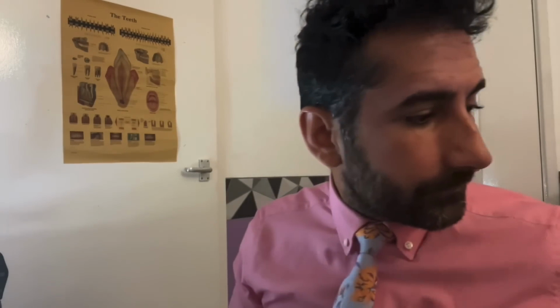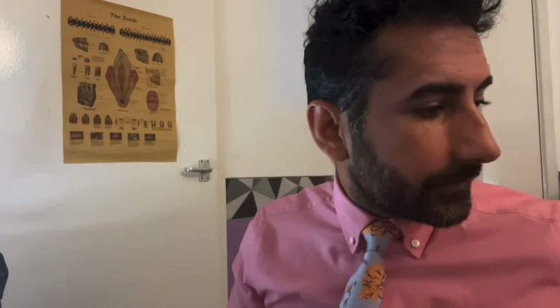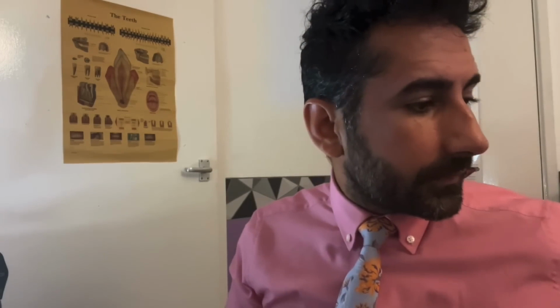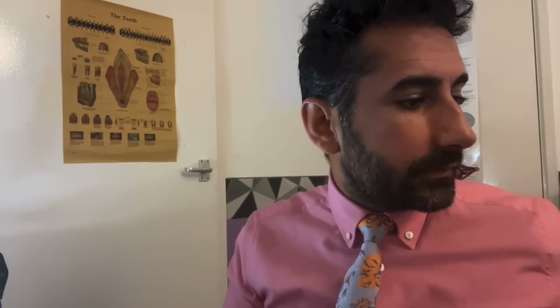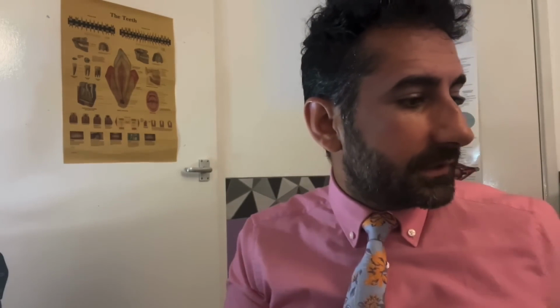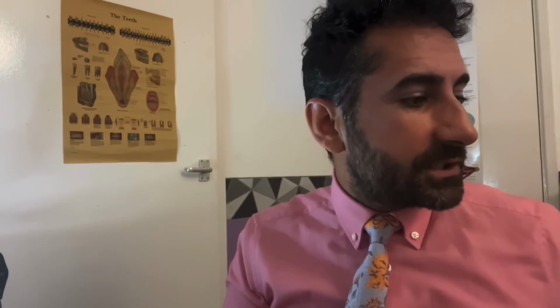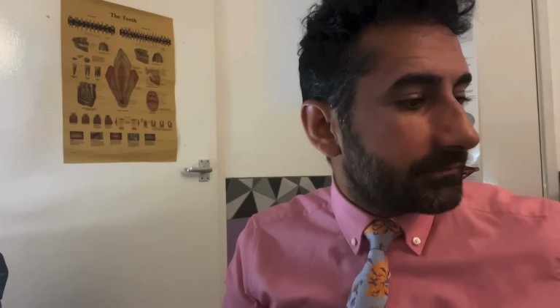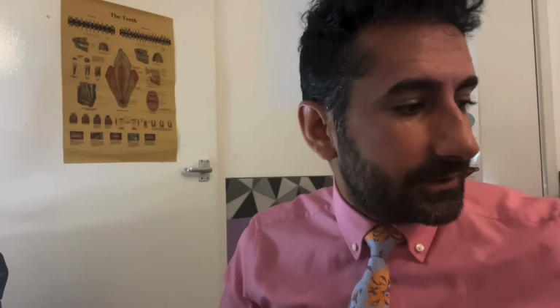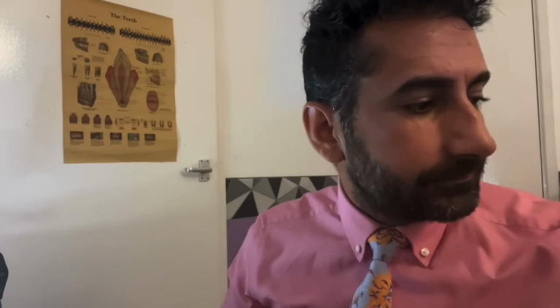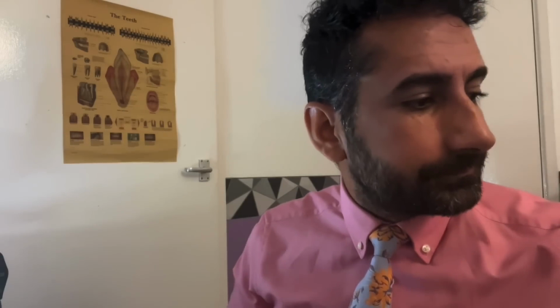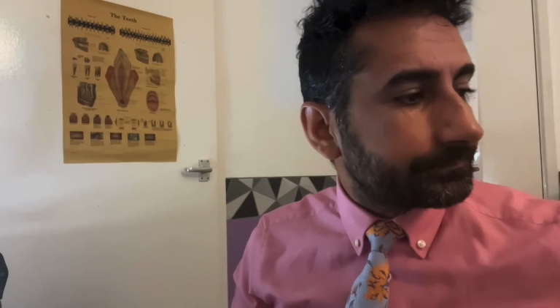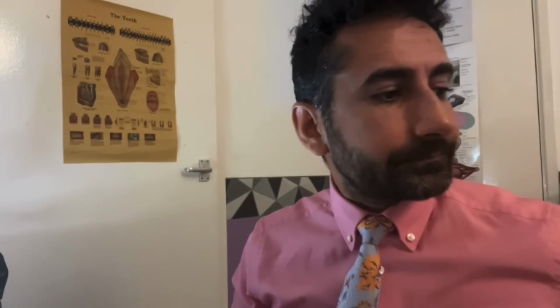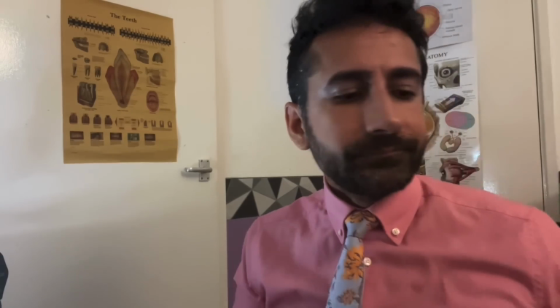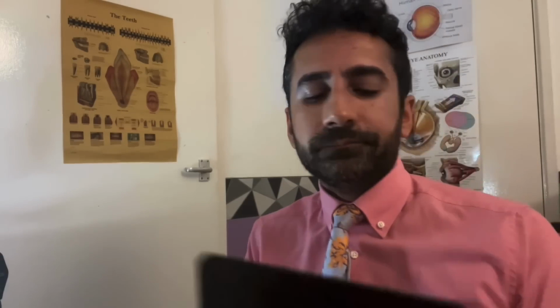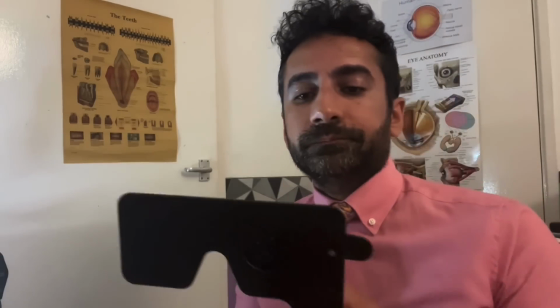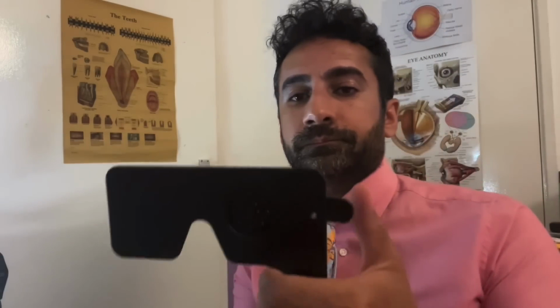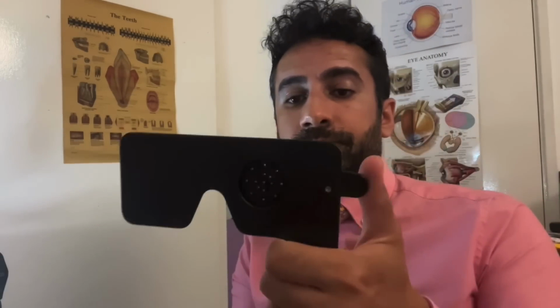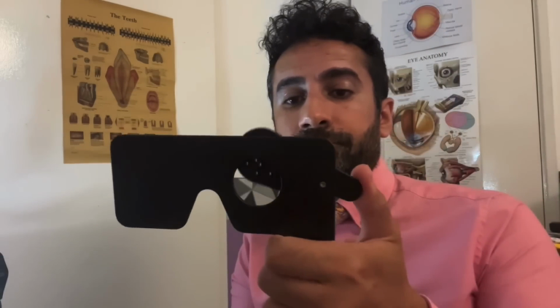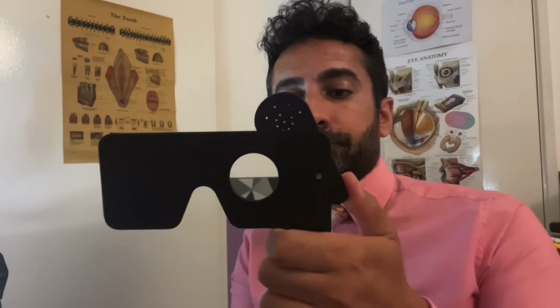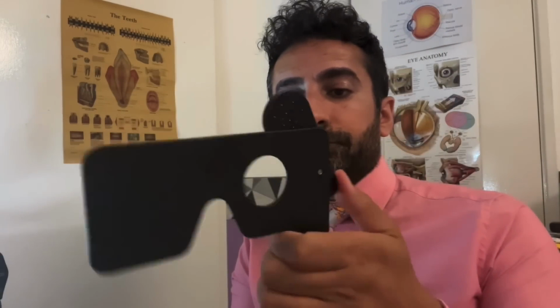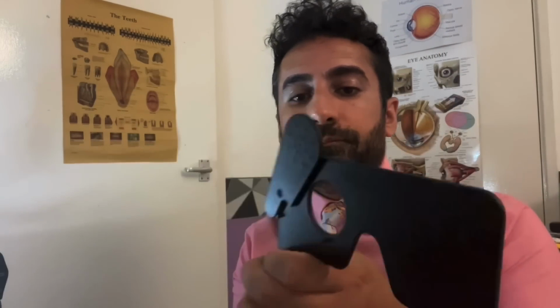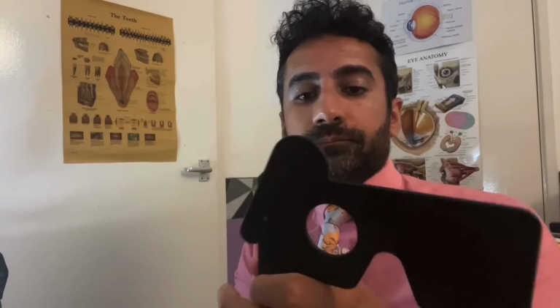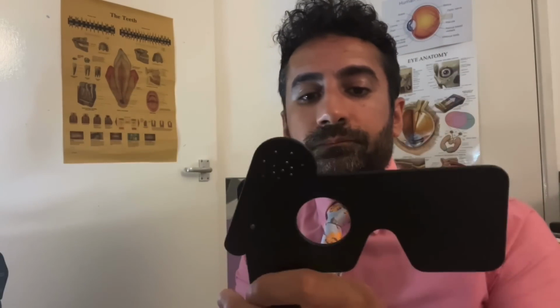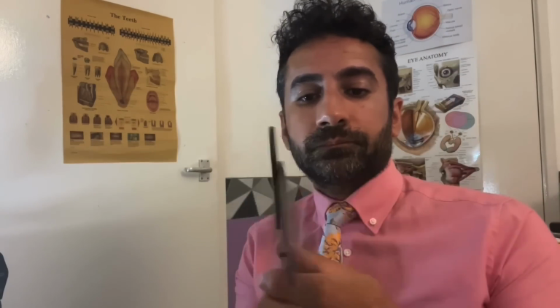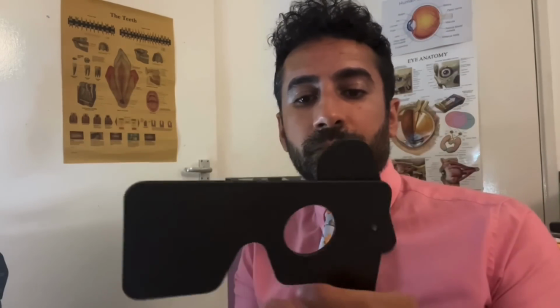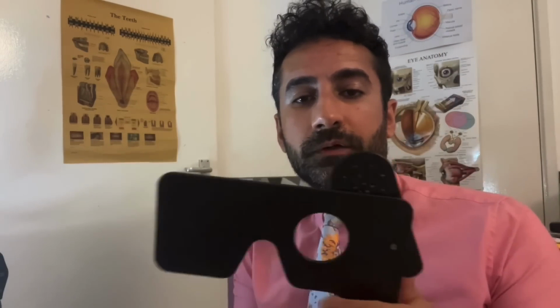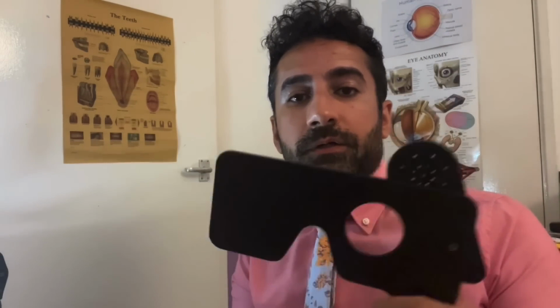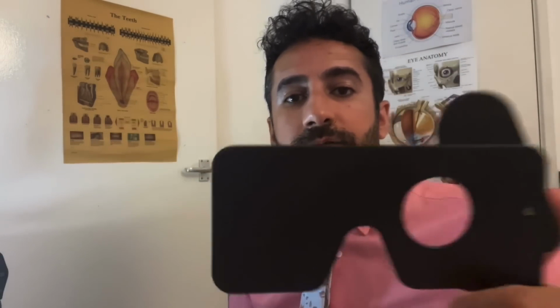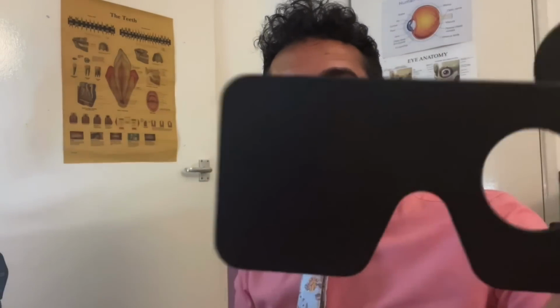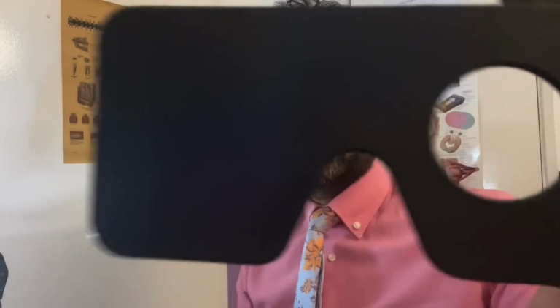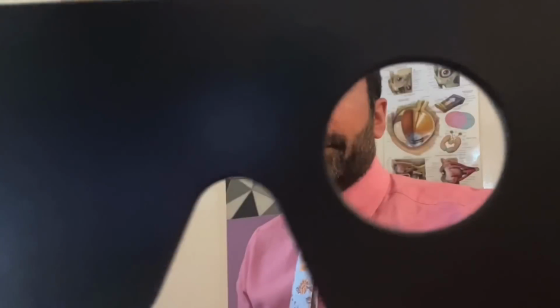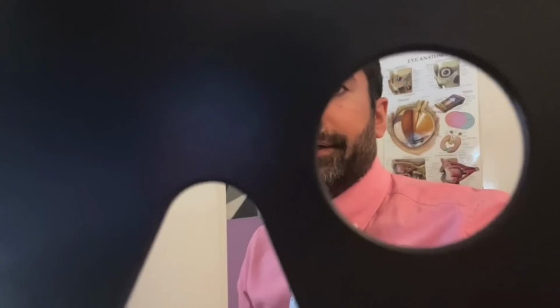Just tilt the head back — let's go to look inside the nose. Let's check vision. I have to cover one eye.